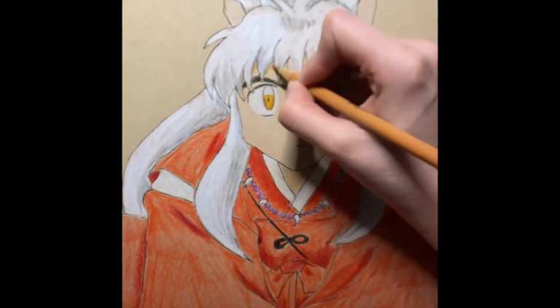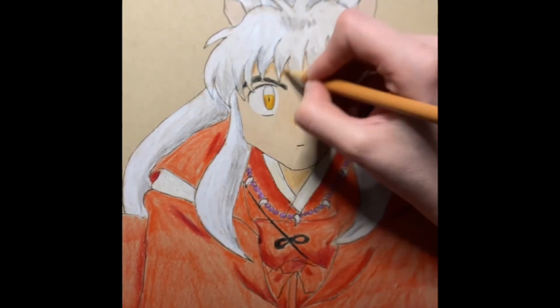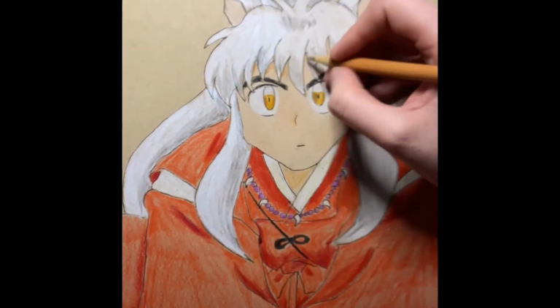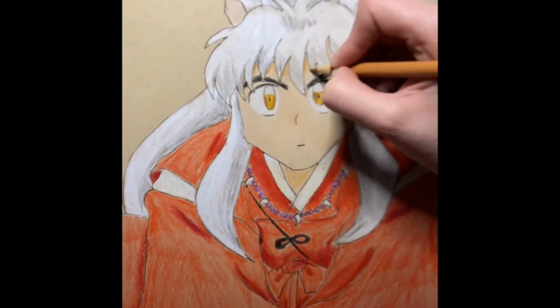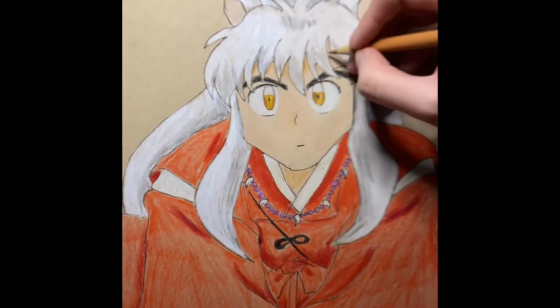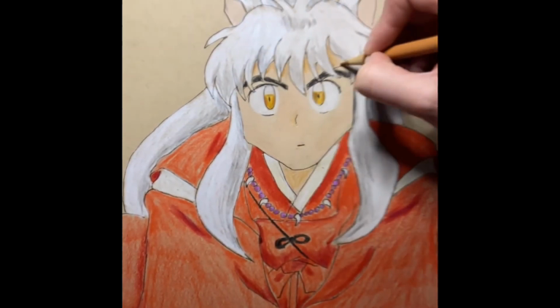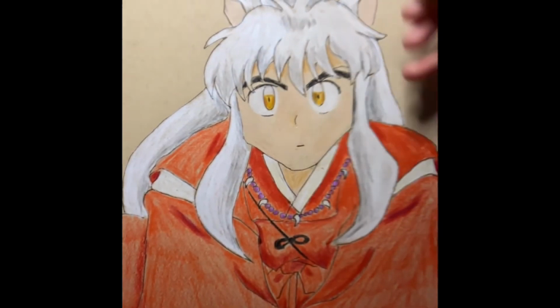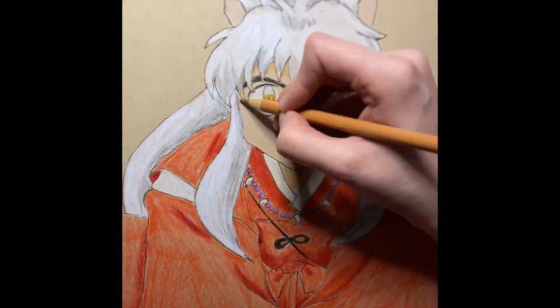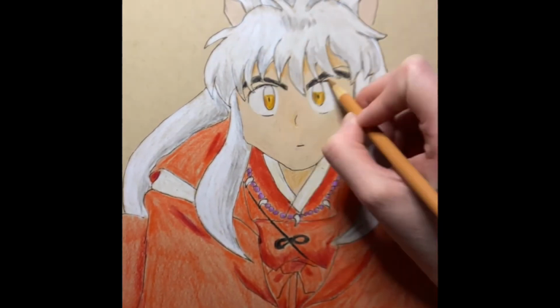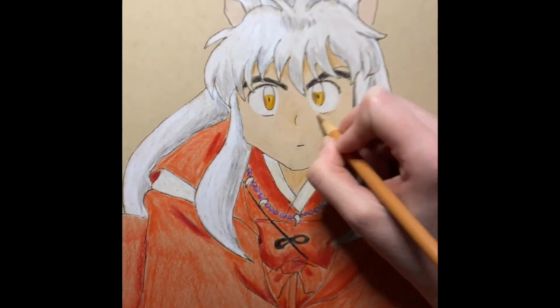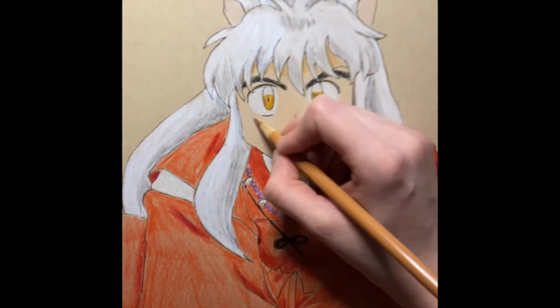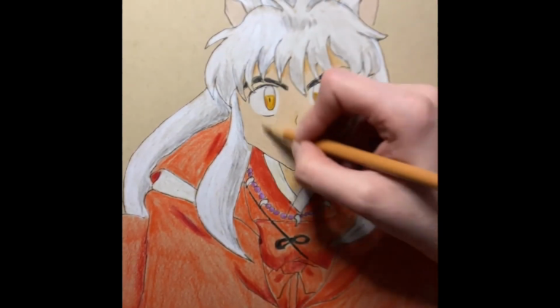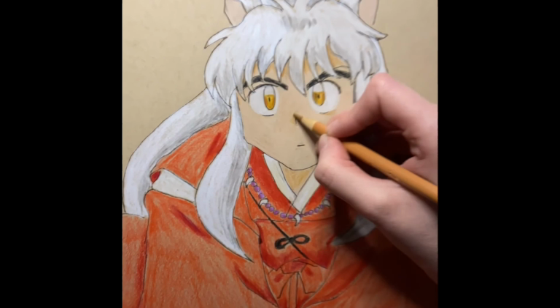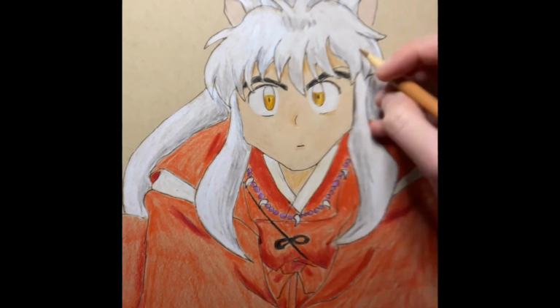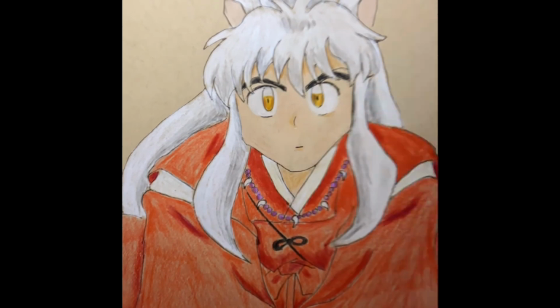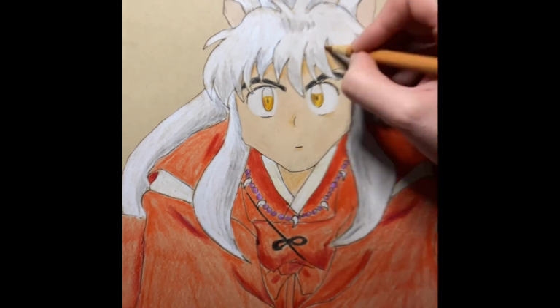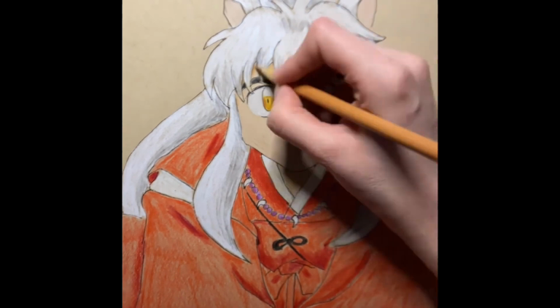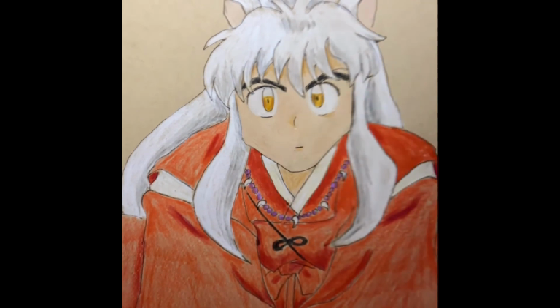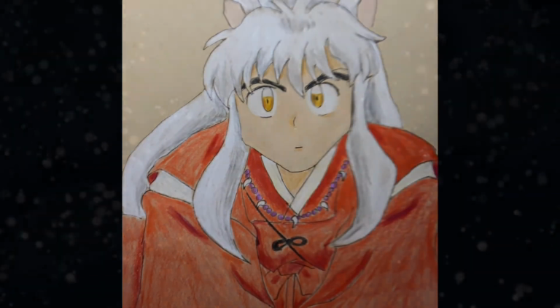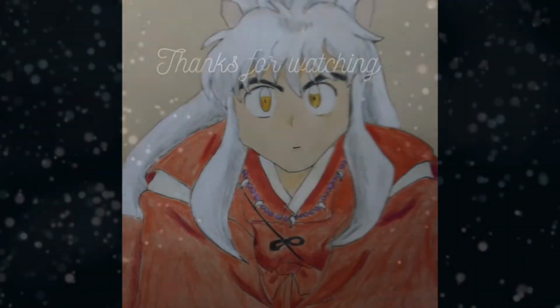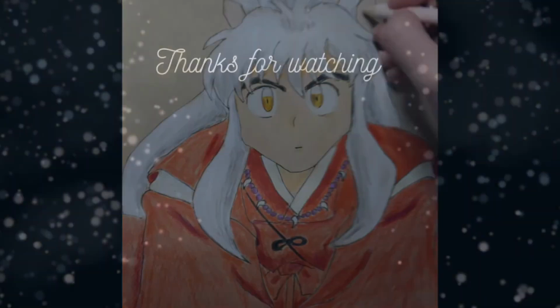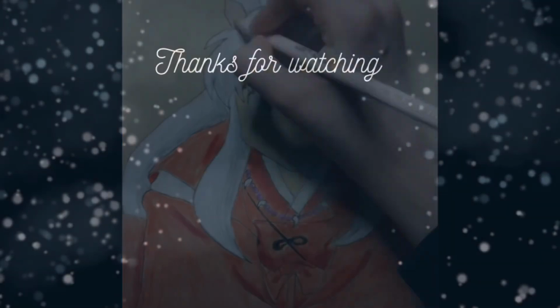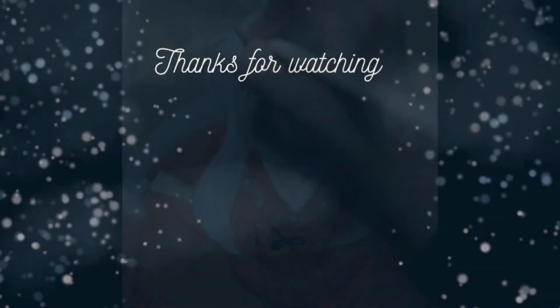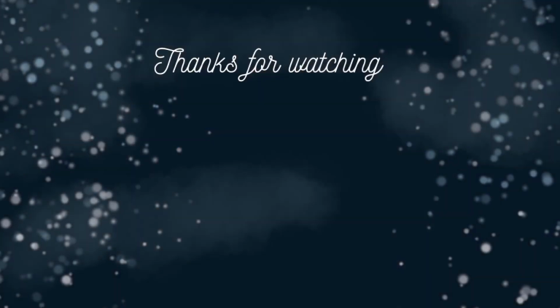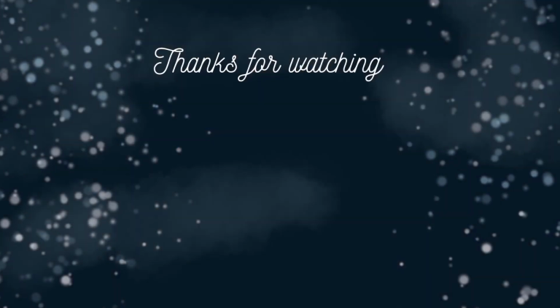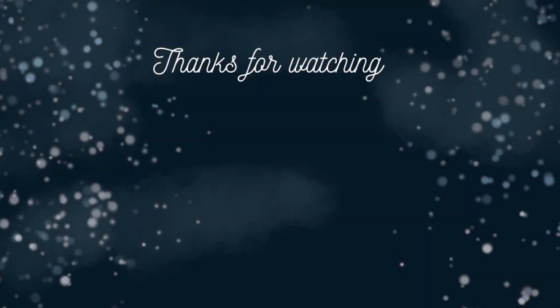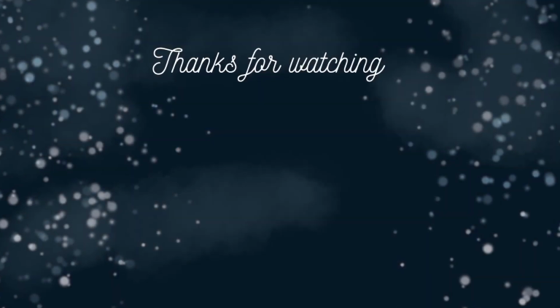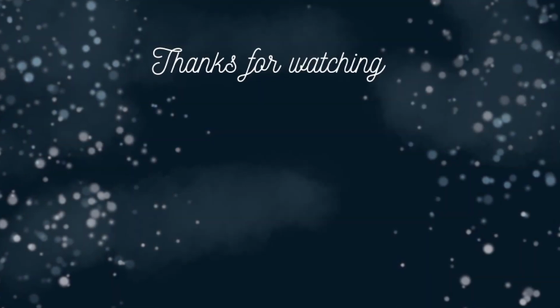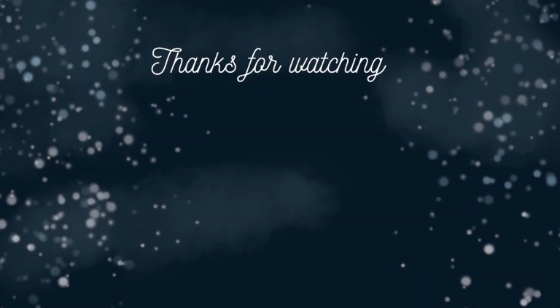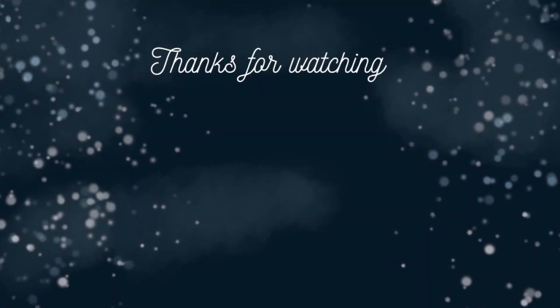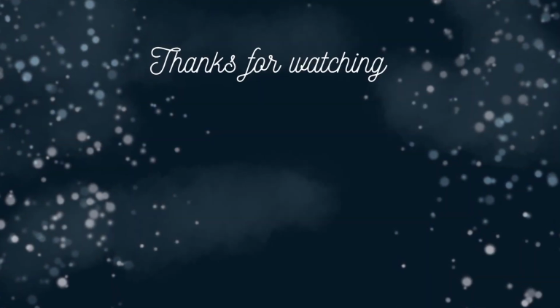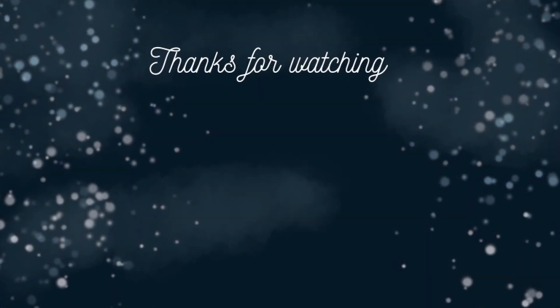Well, I hope you enjoyed my coloring of Inuyasha. I'll see you next time for another video — Ninja Draws Art out.